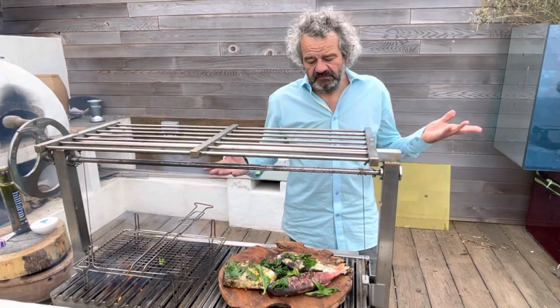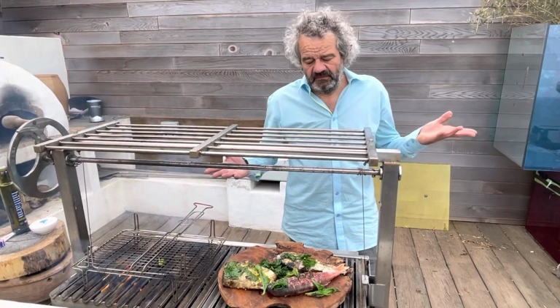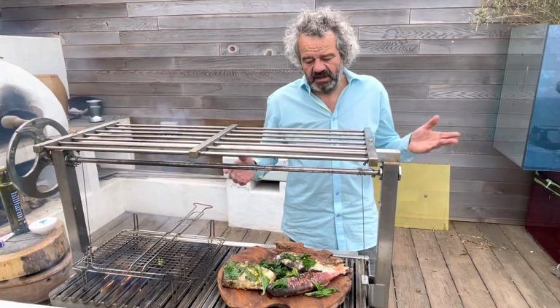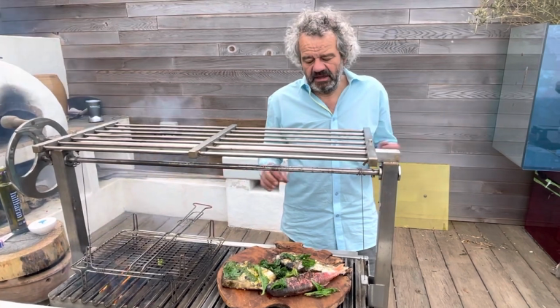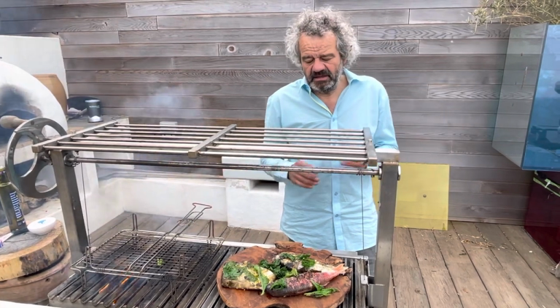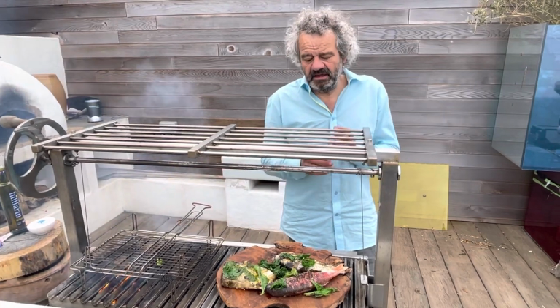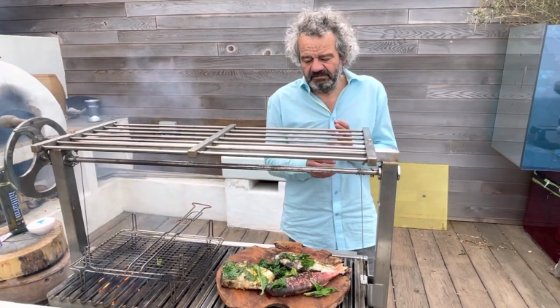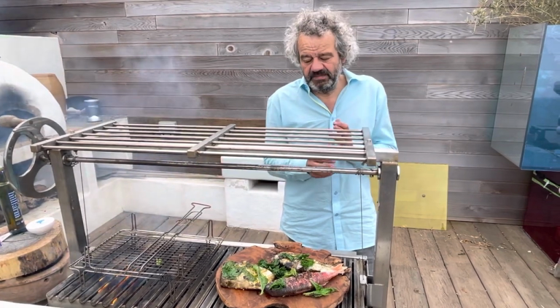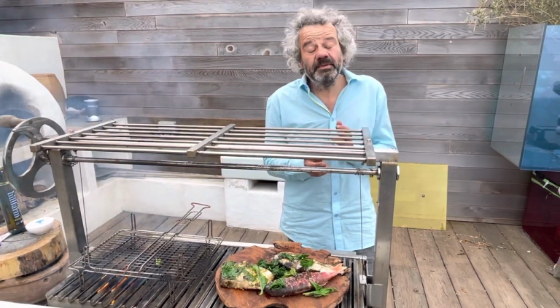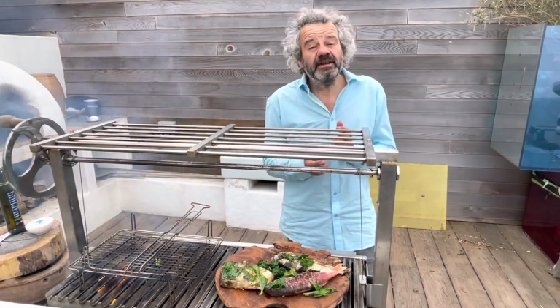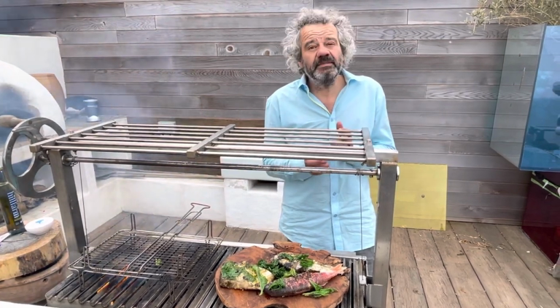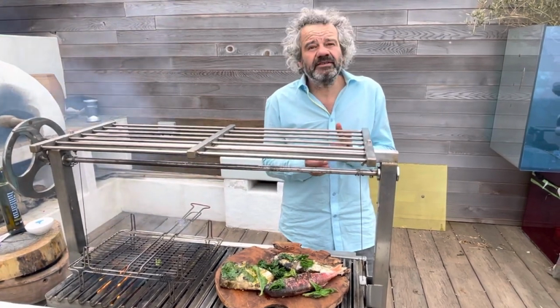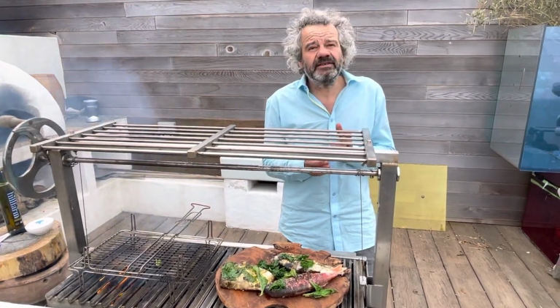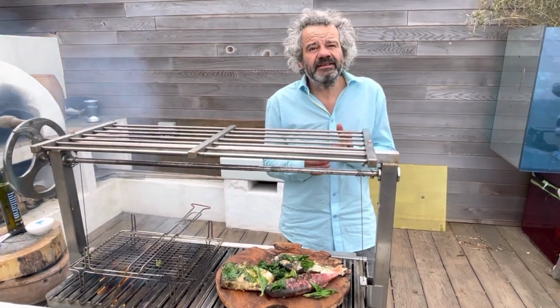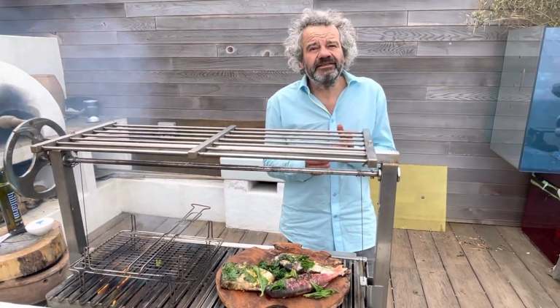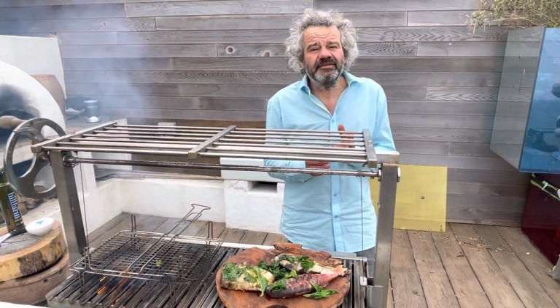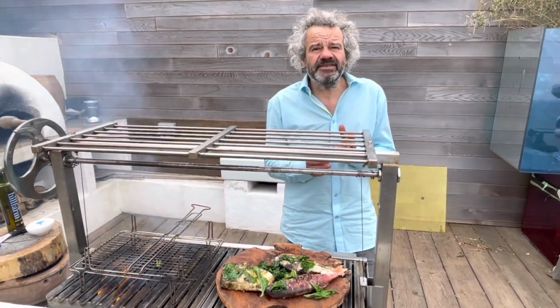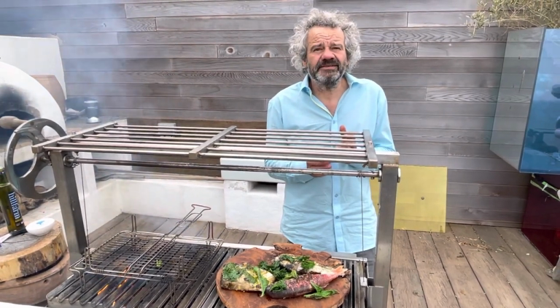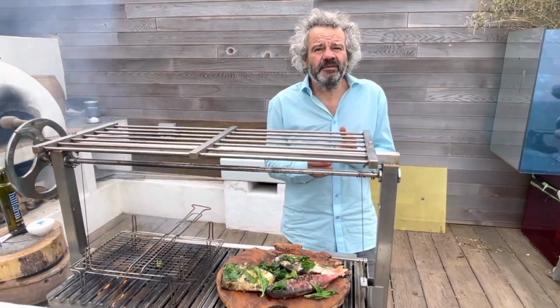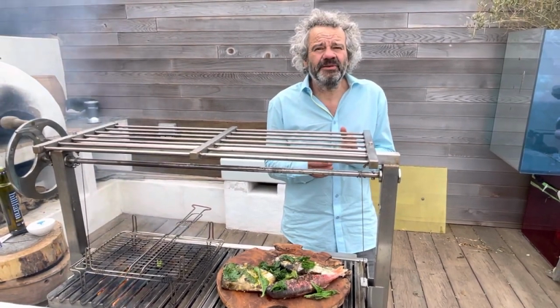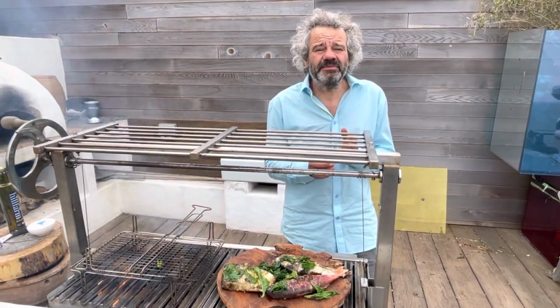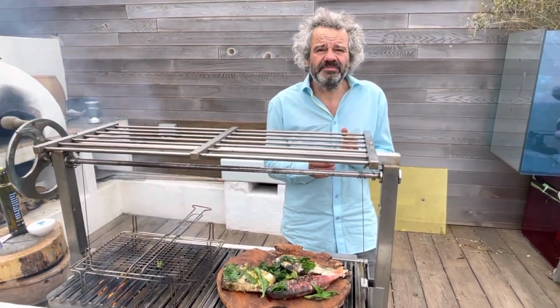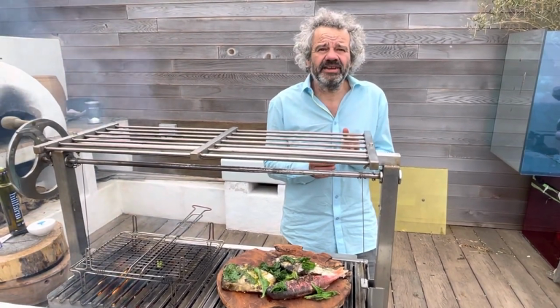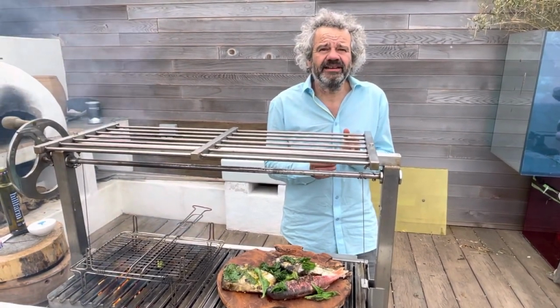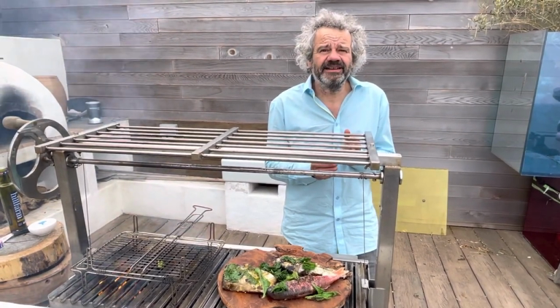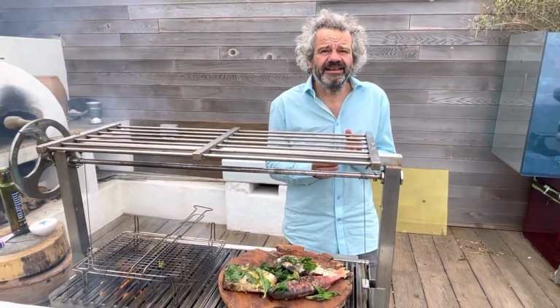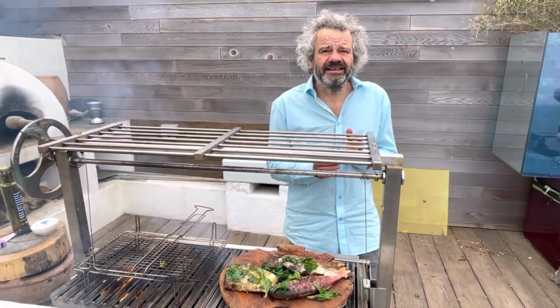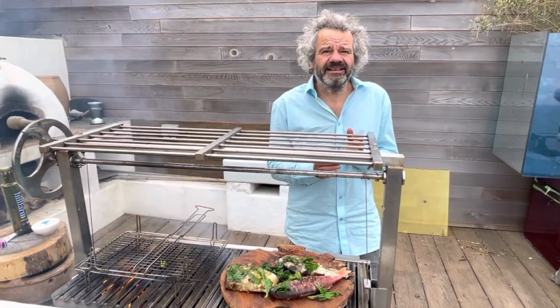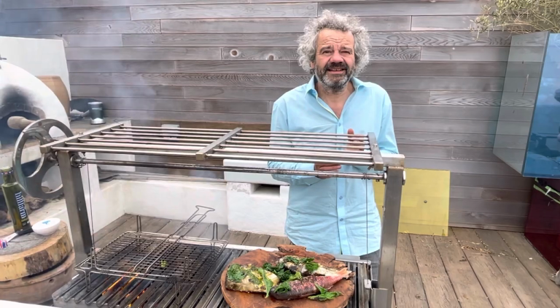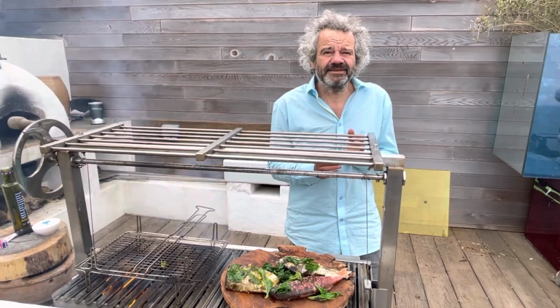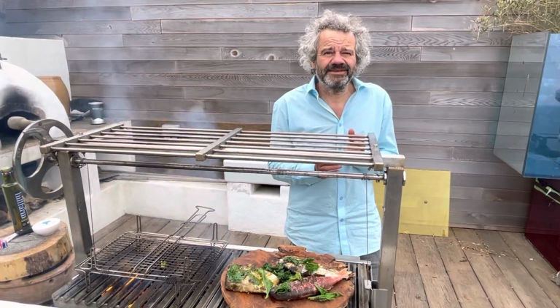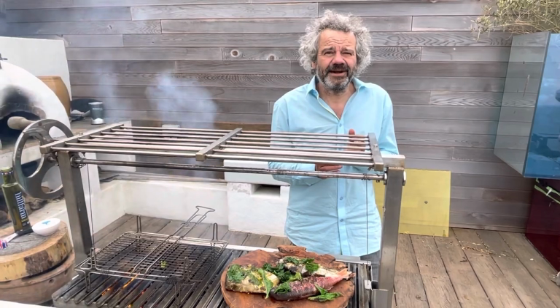And here's our barbecued mixed grilled fish. Welcome to spring — summer's on its way!